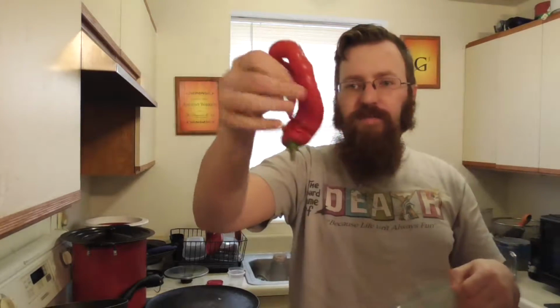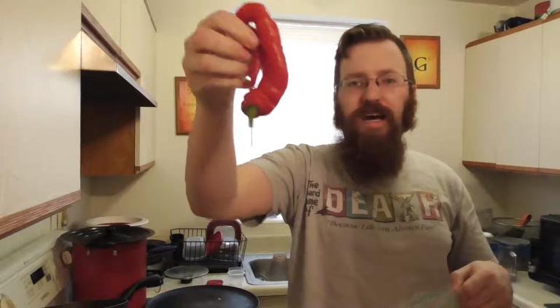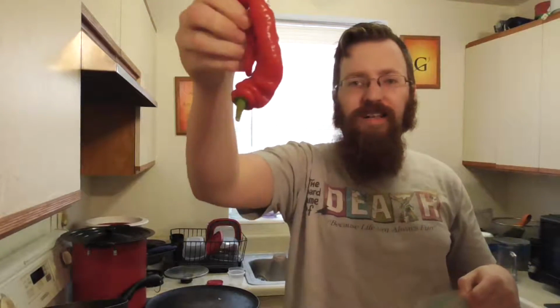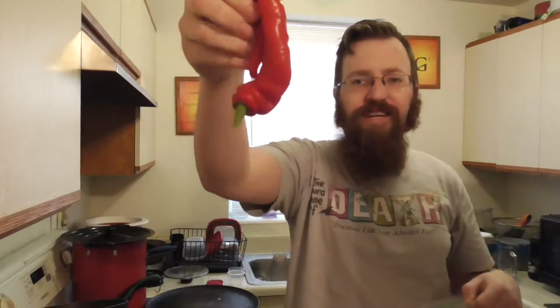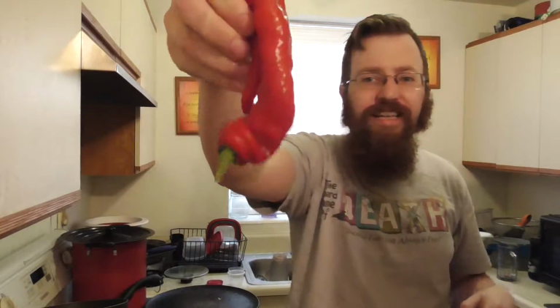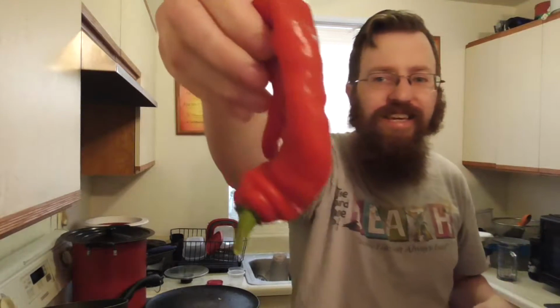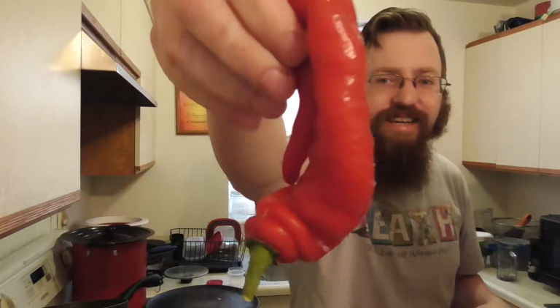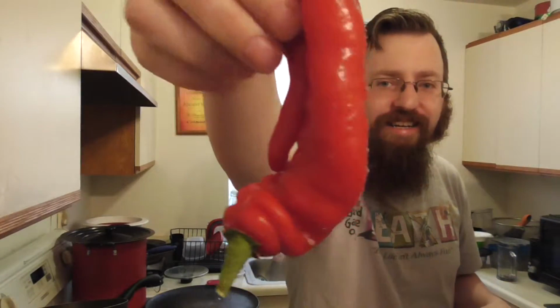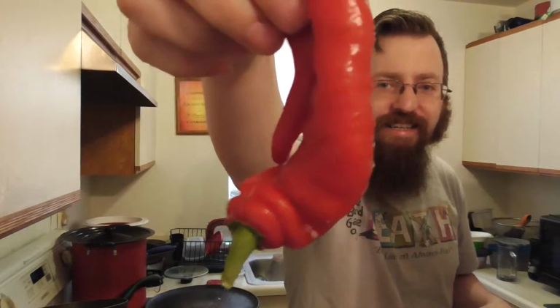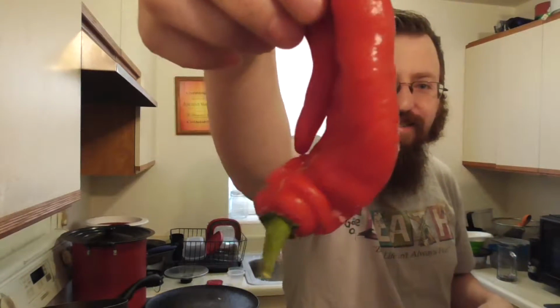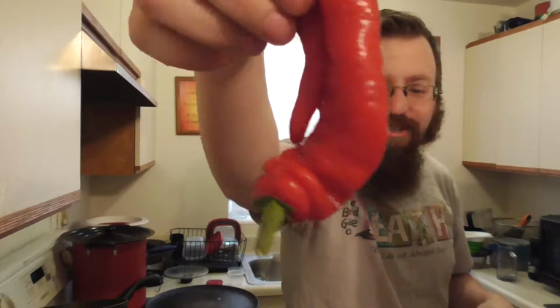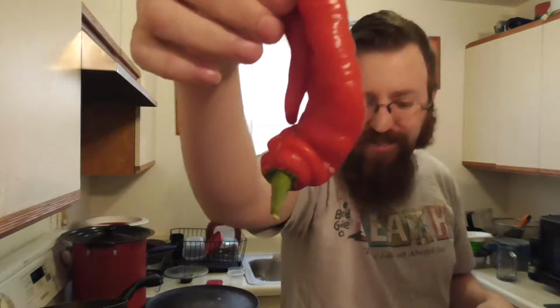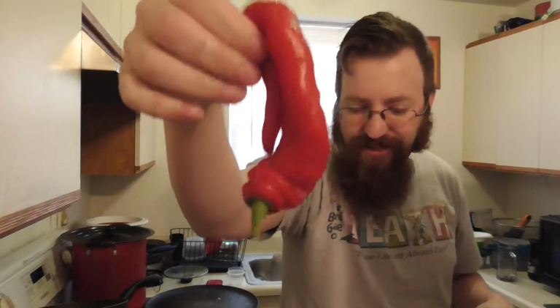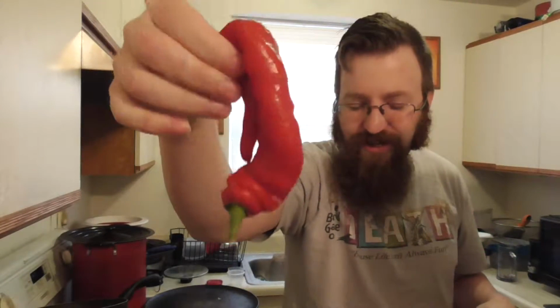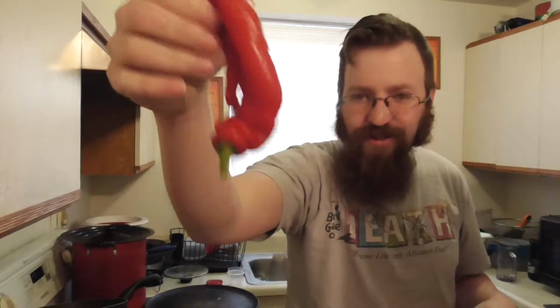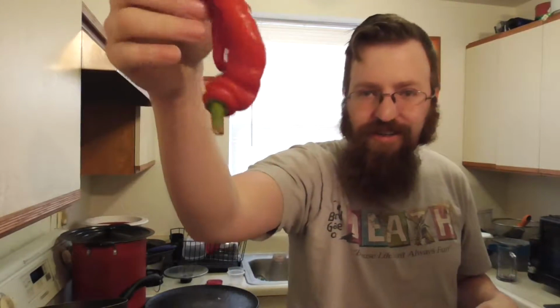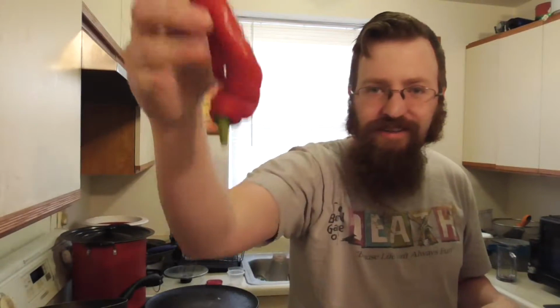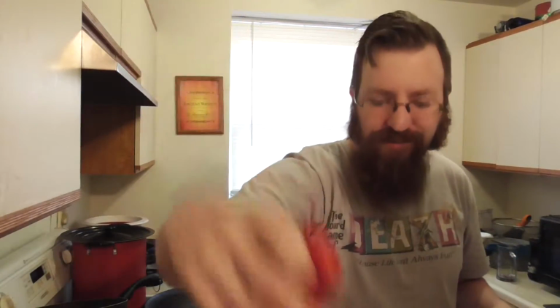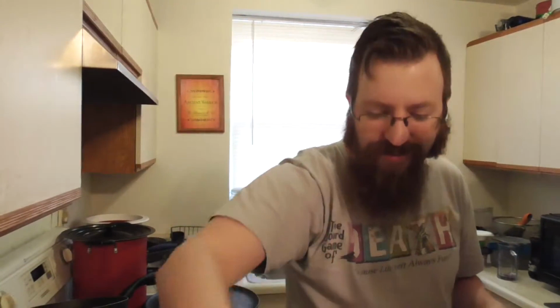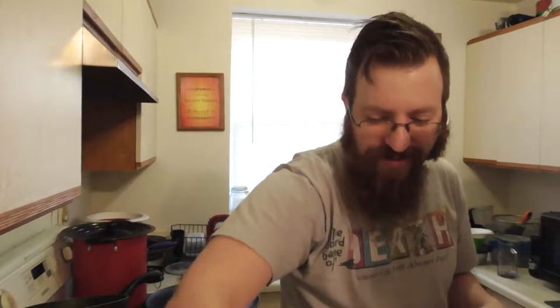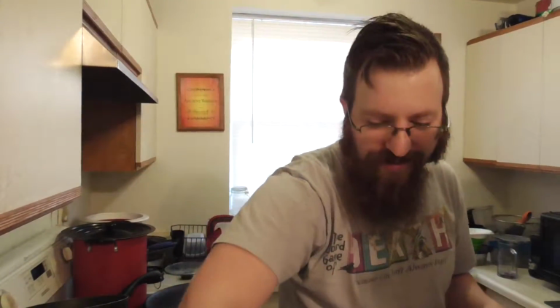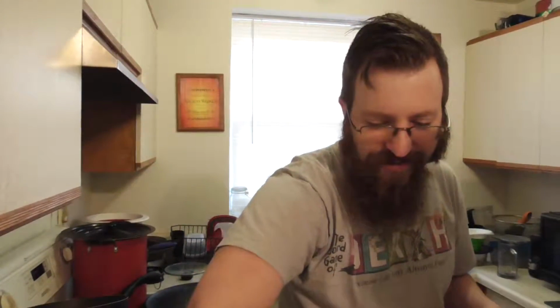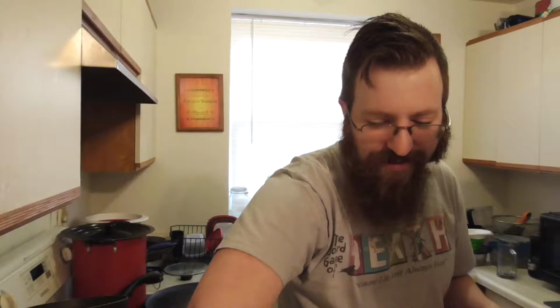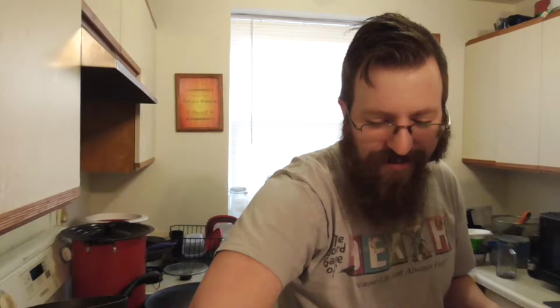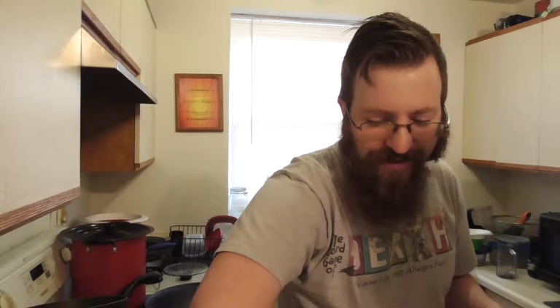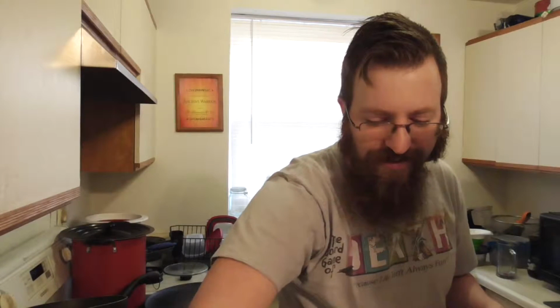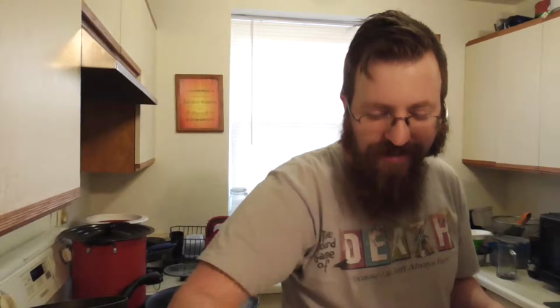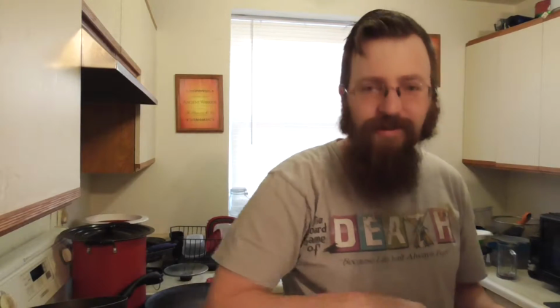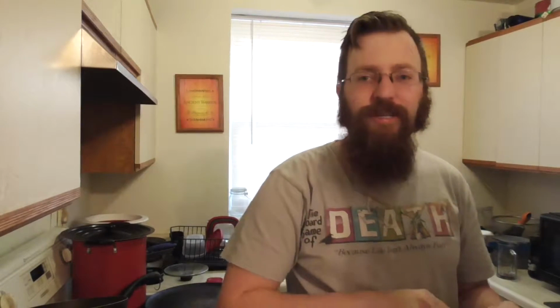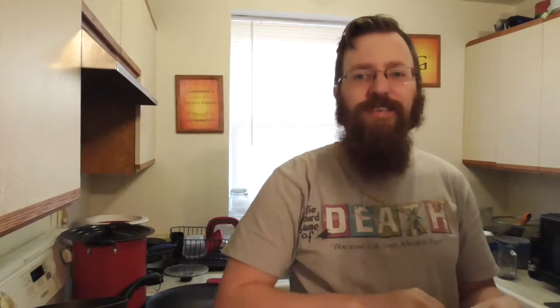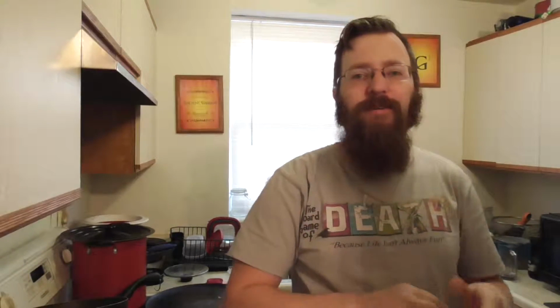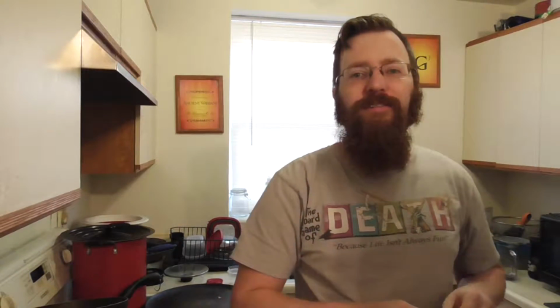Look at that thing, it's huge. Yeah, we'll use that one.